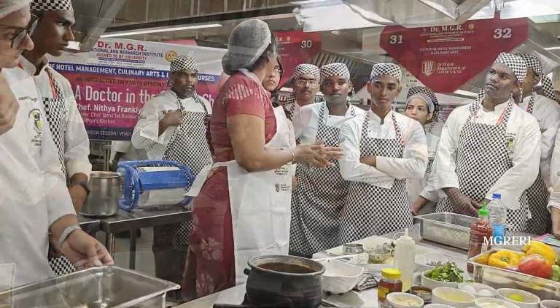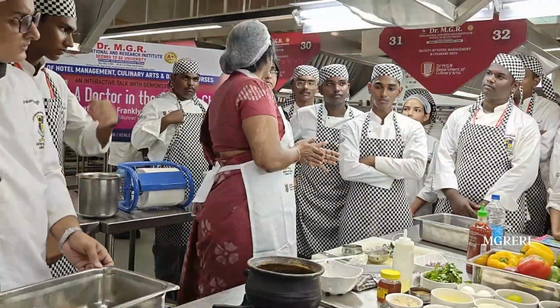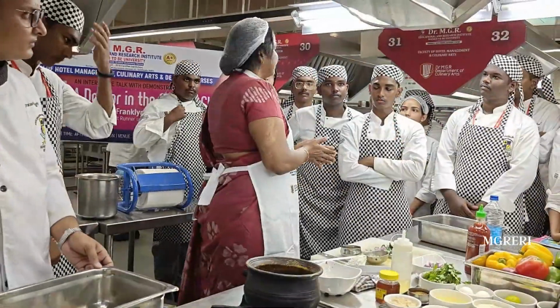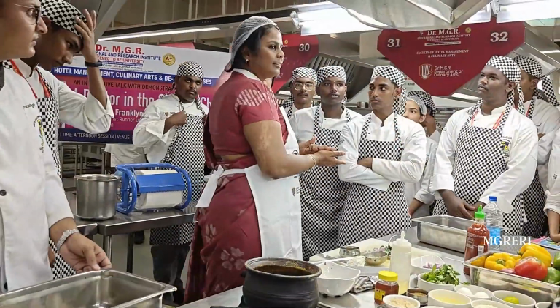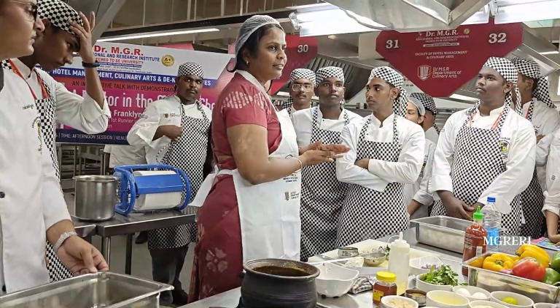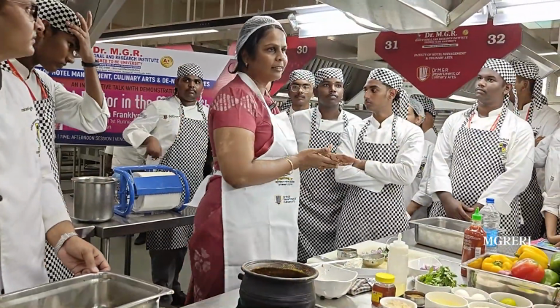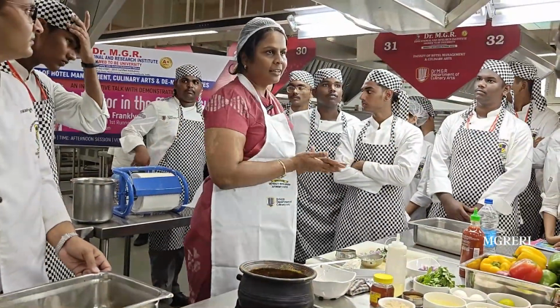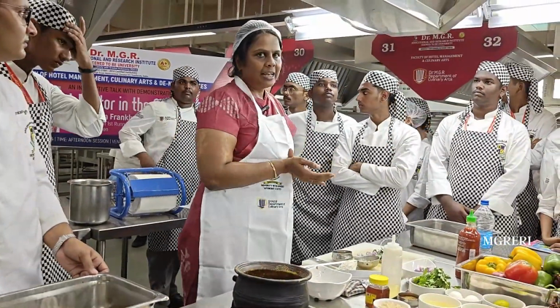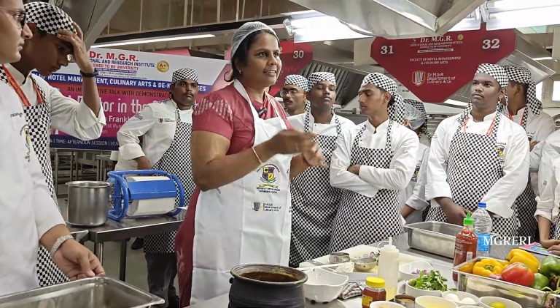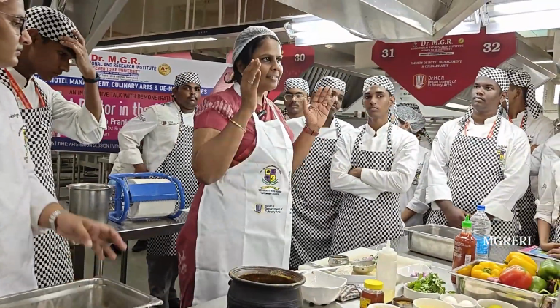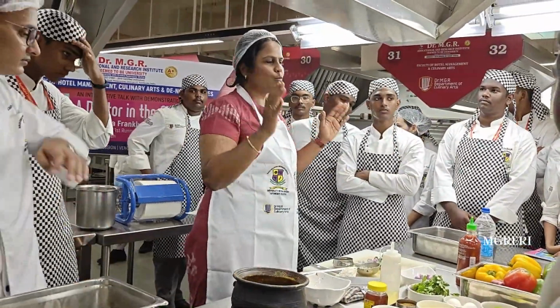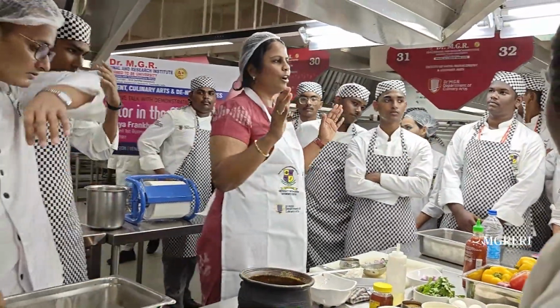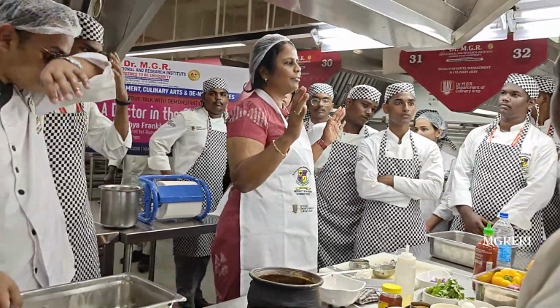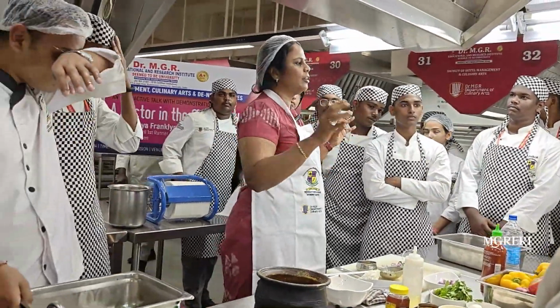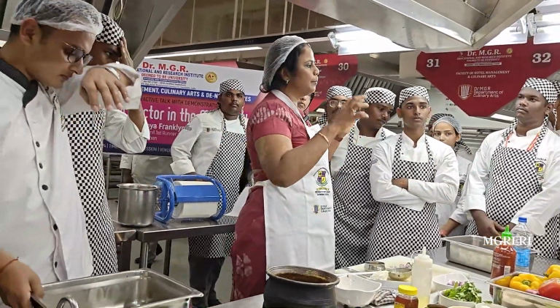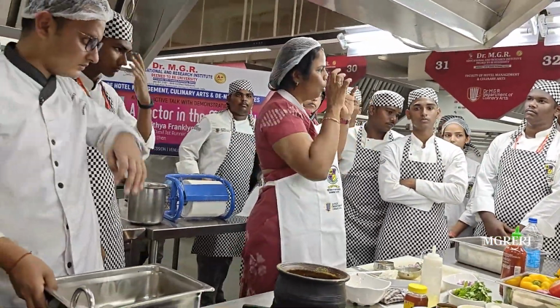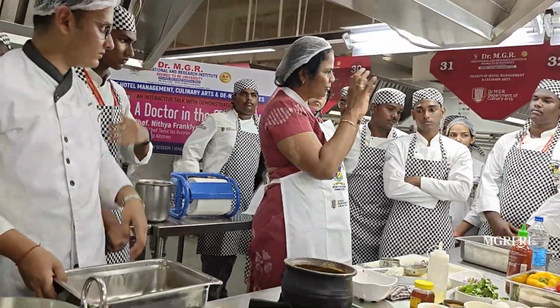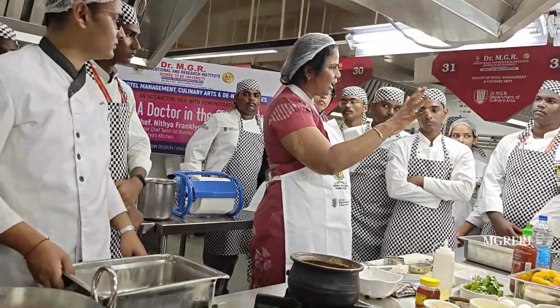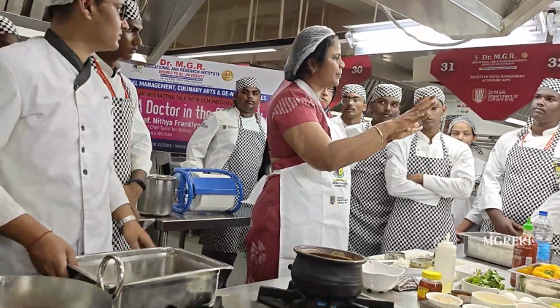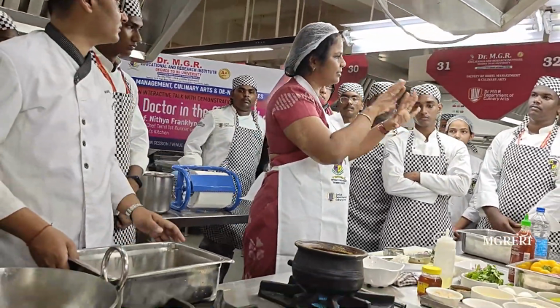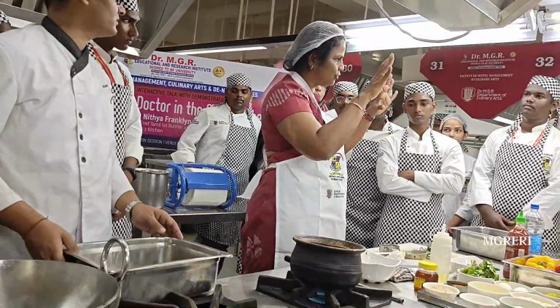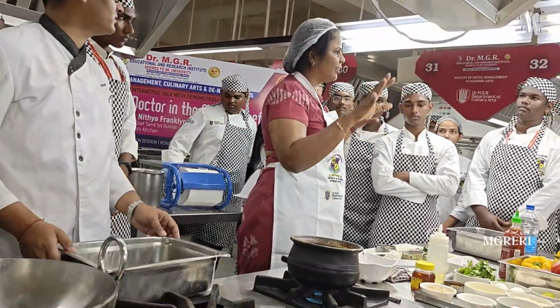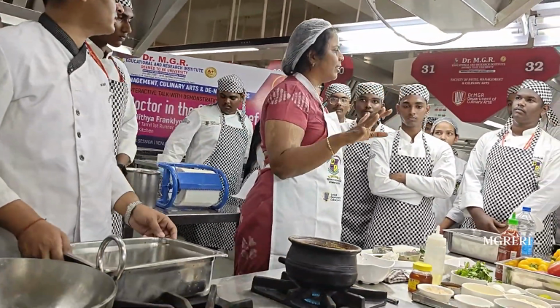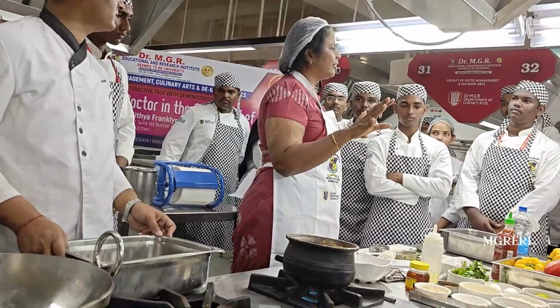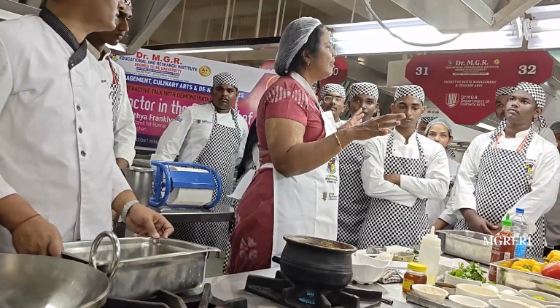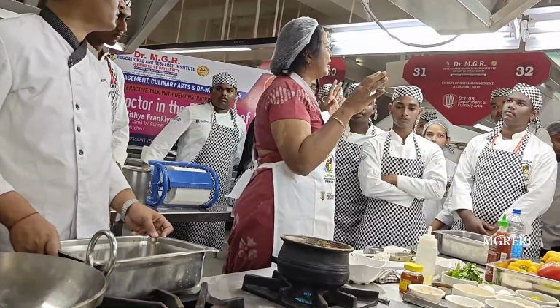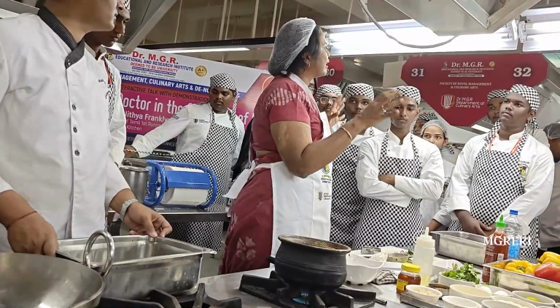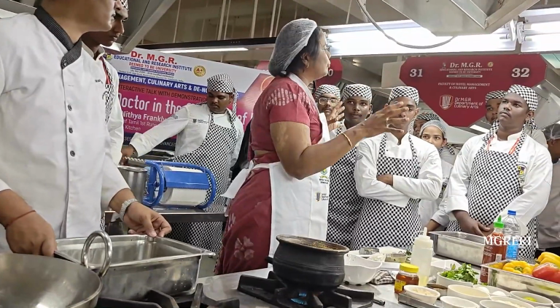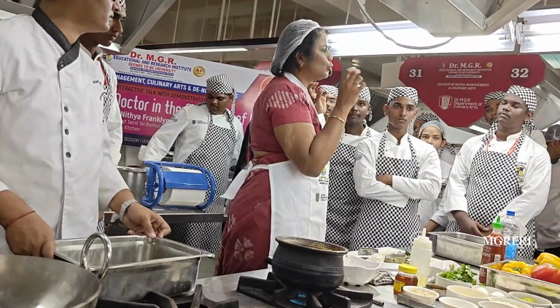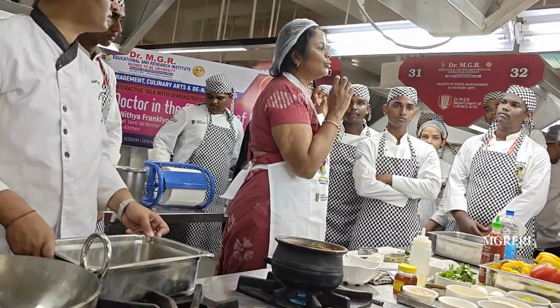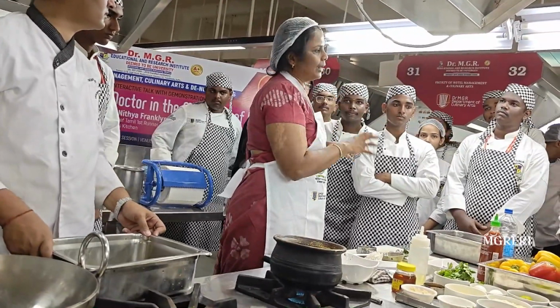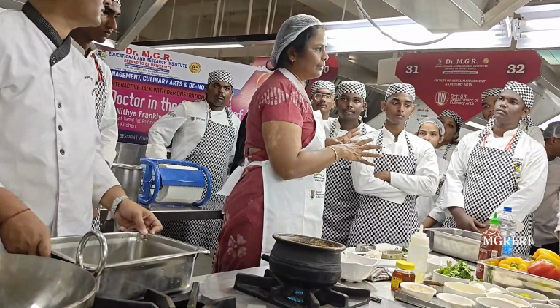Prawn dynamite — this is one of the most famous dishes in the world when it comes to starters.